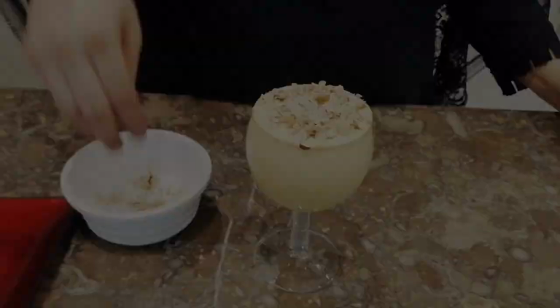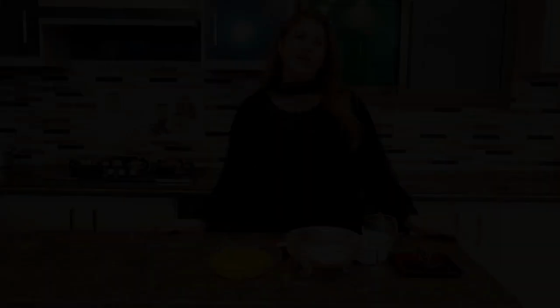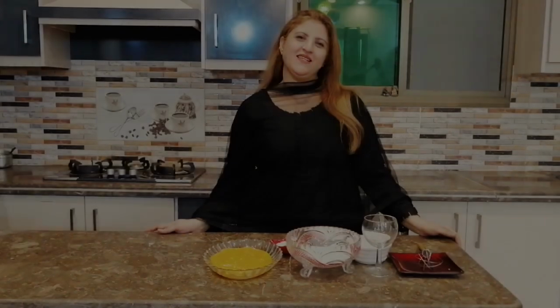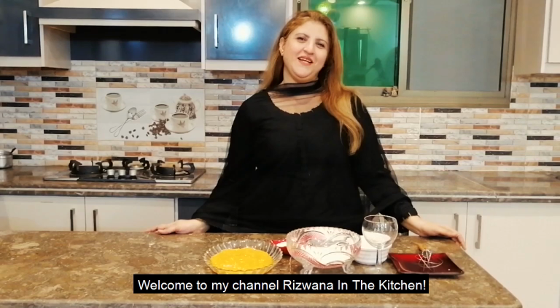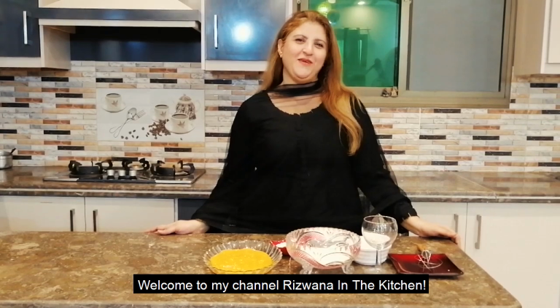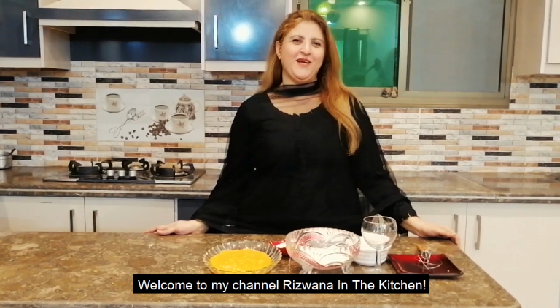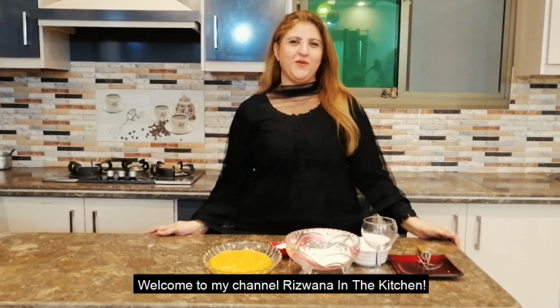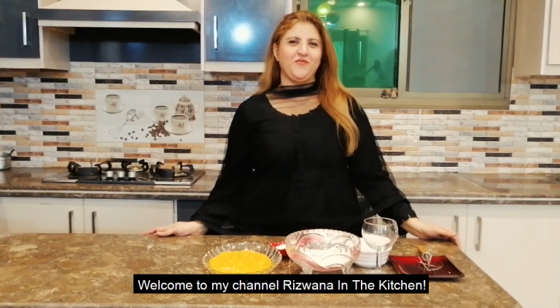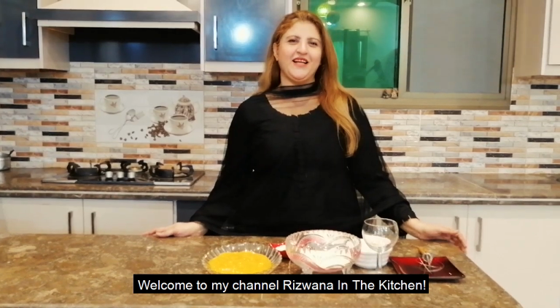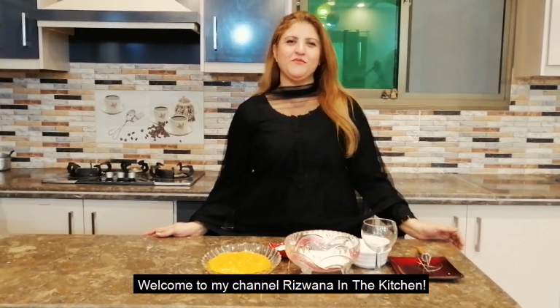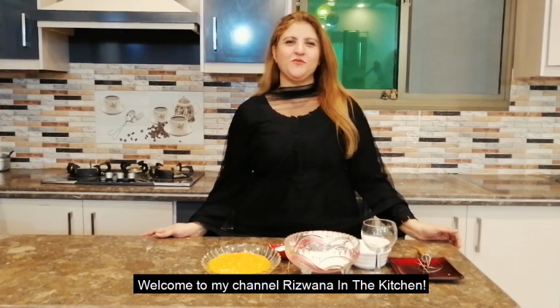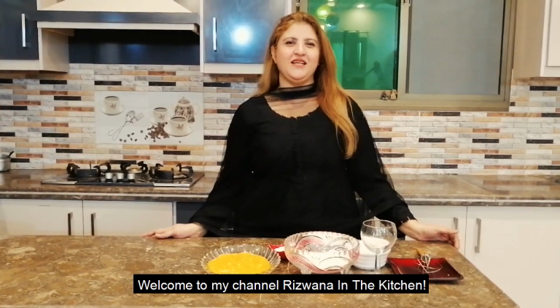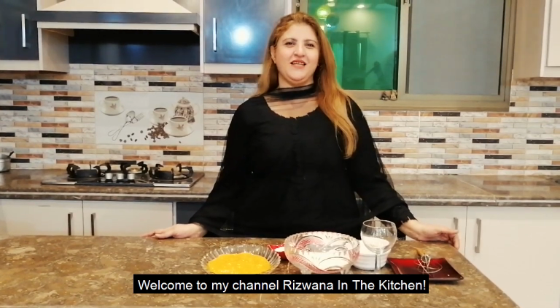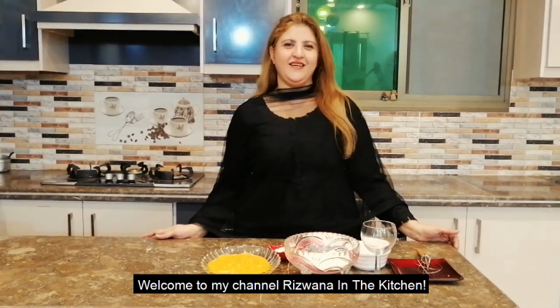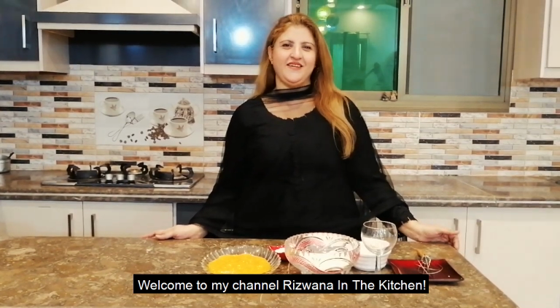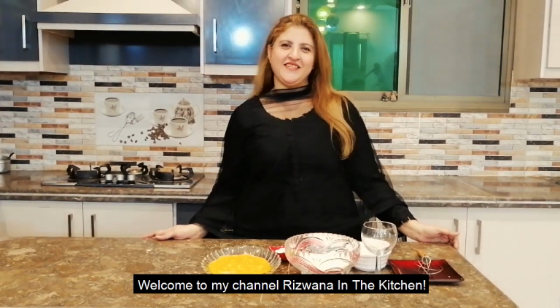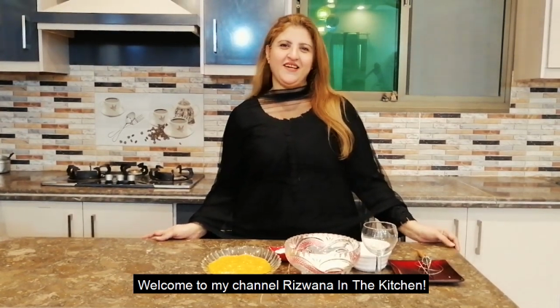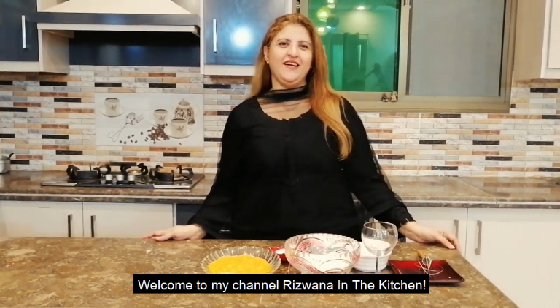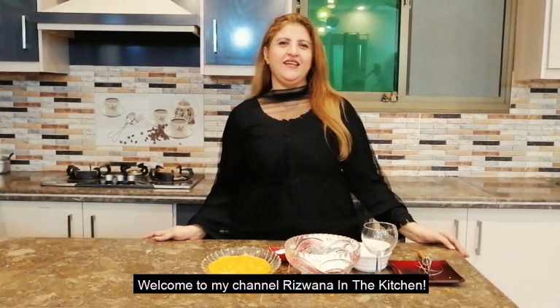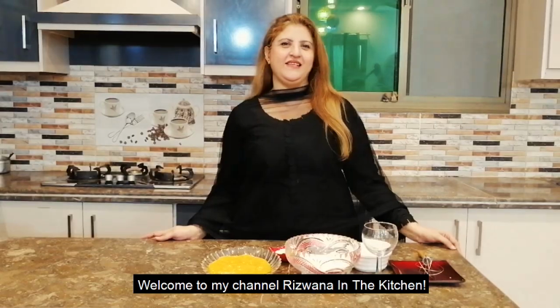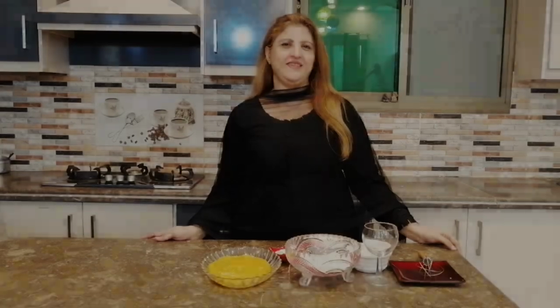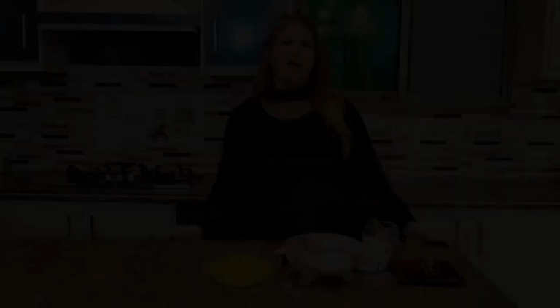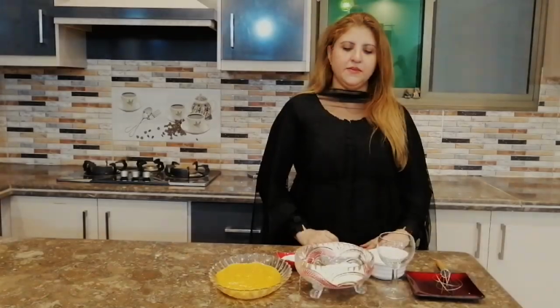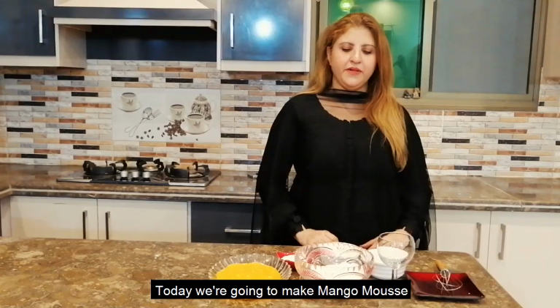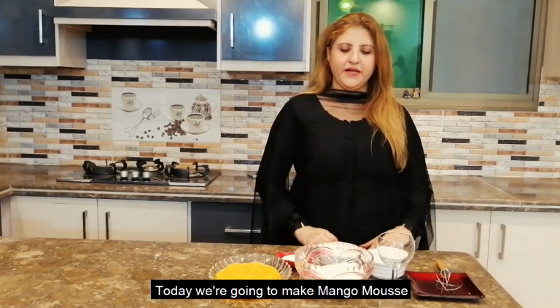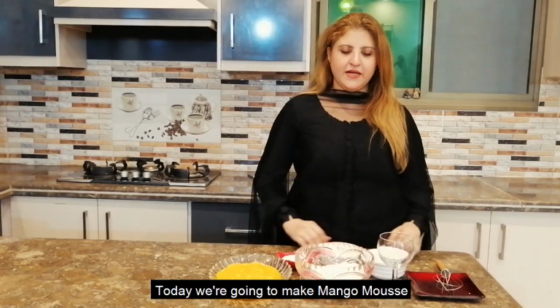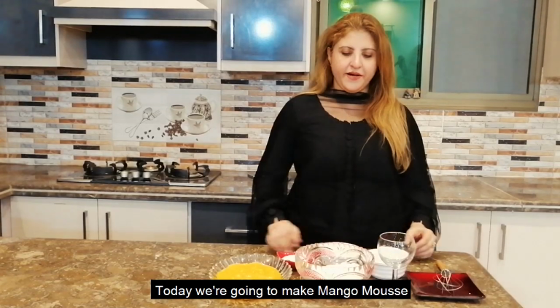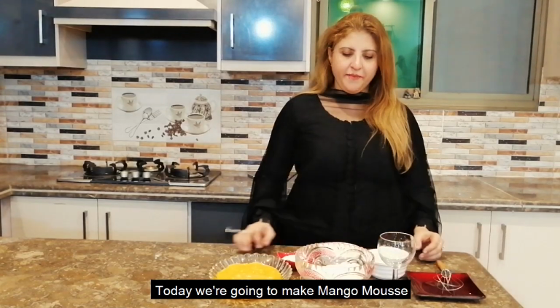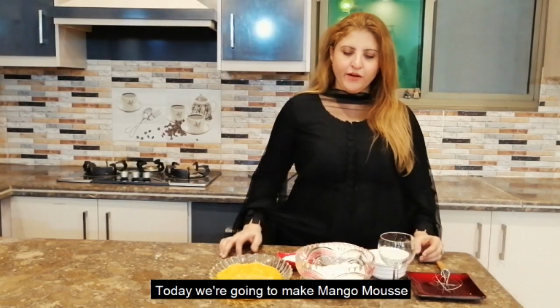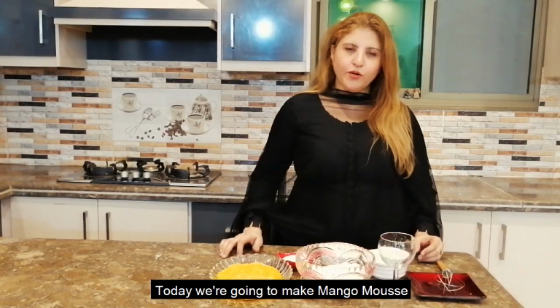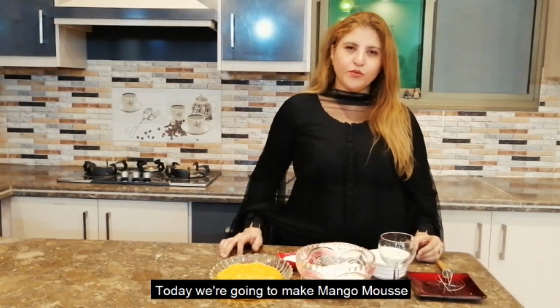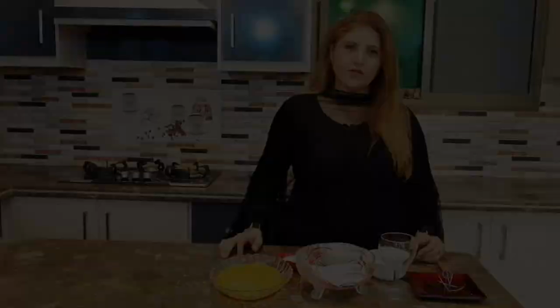Hello and welcome to my channel. This is my channel in the kitchen. Today we are going to make a mango mousse.